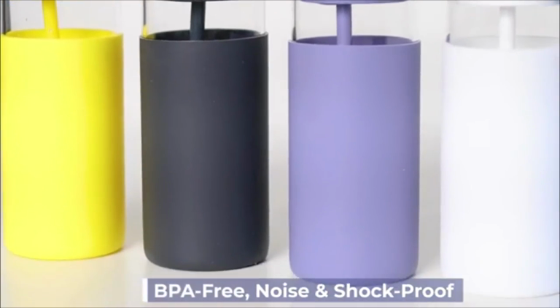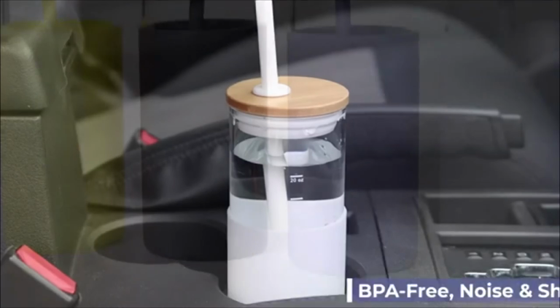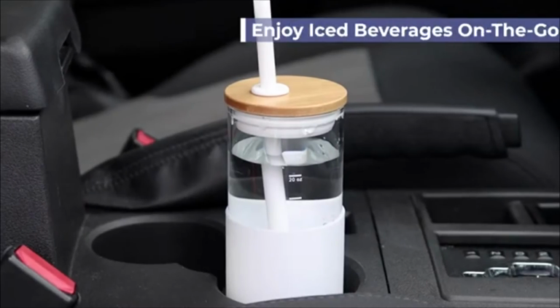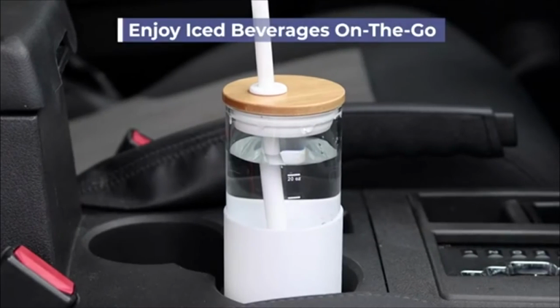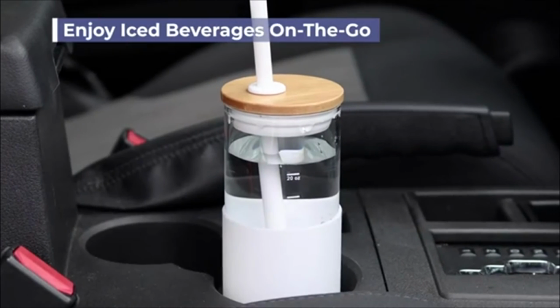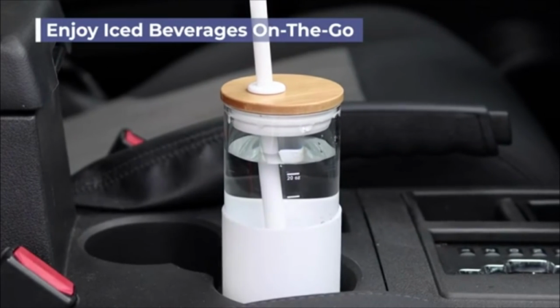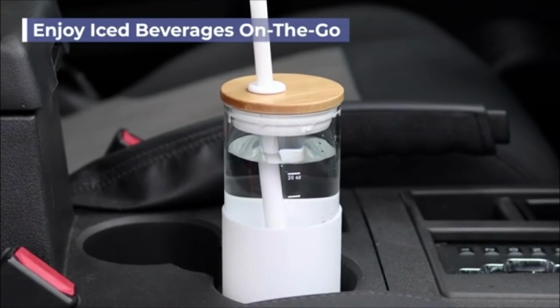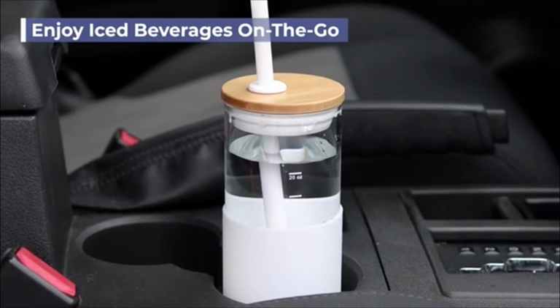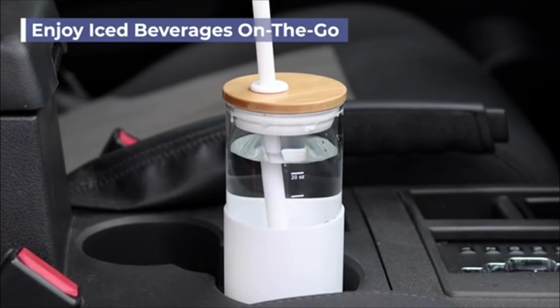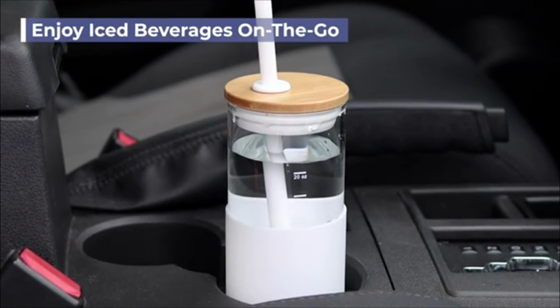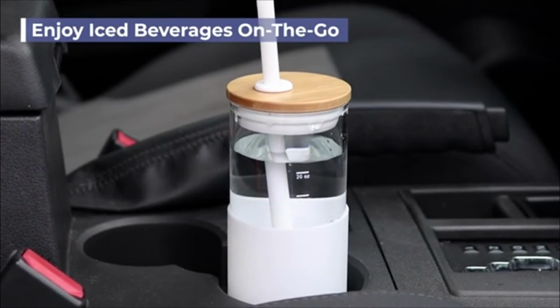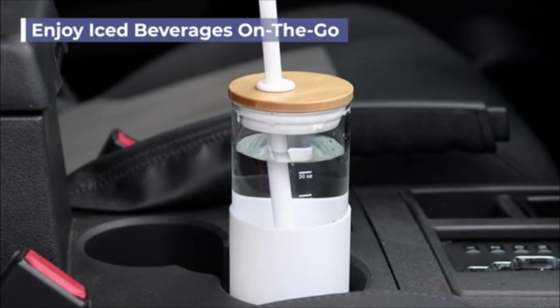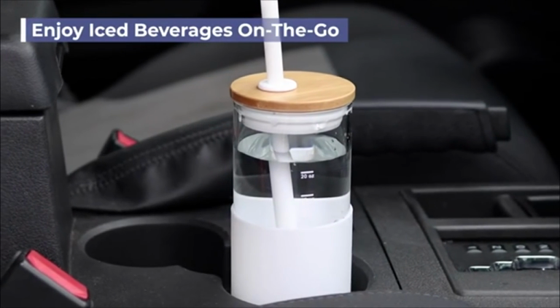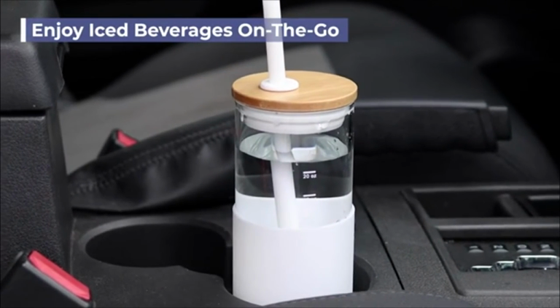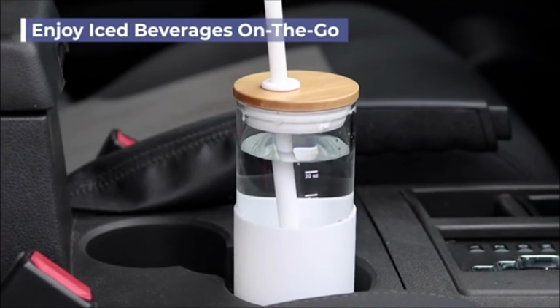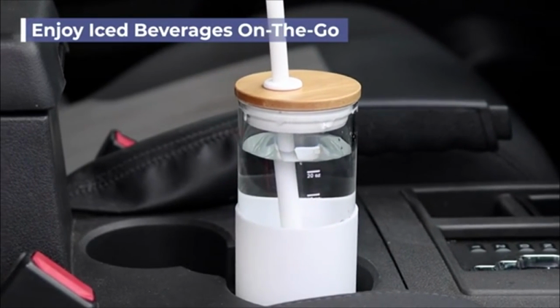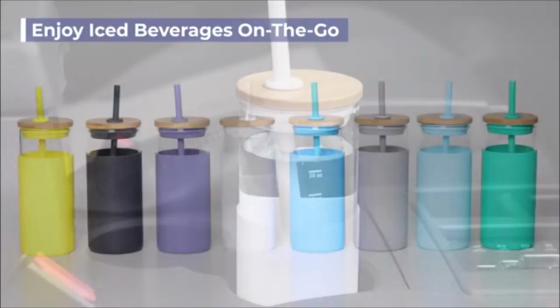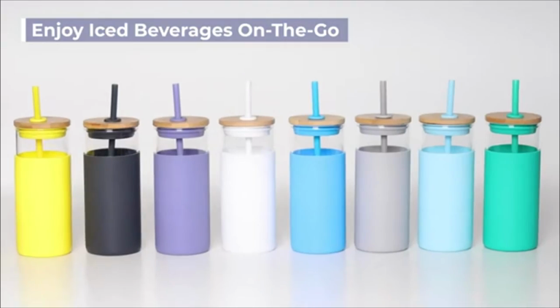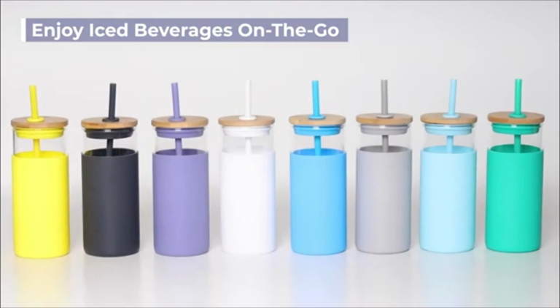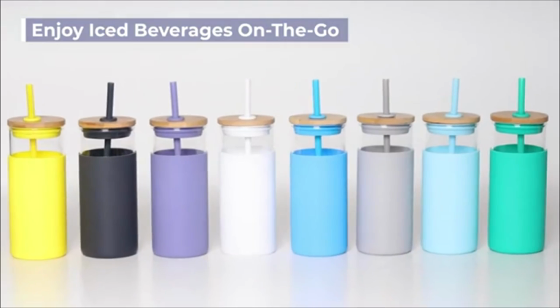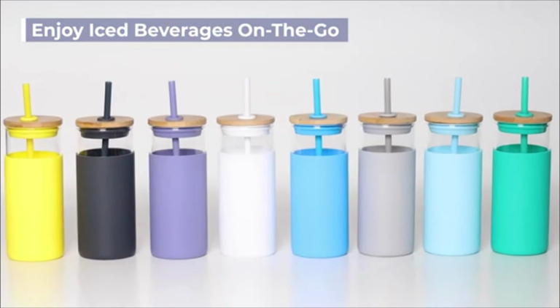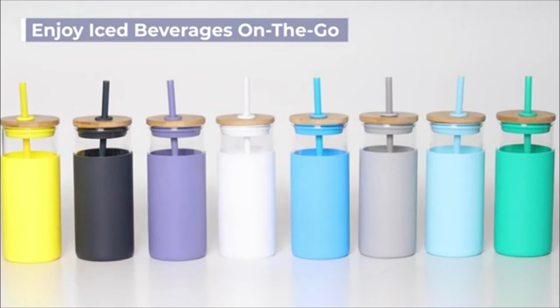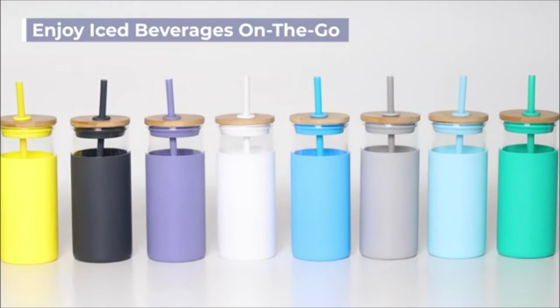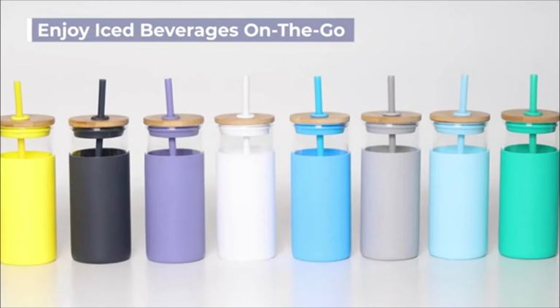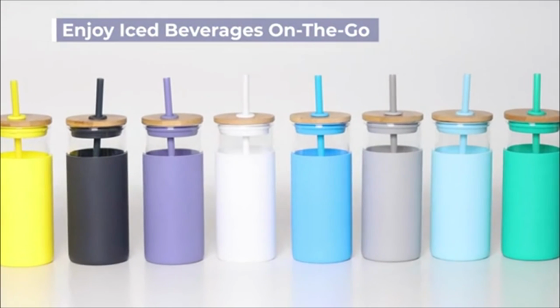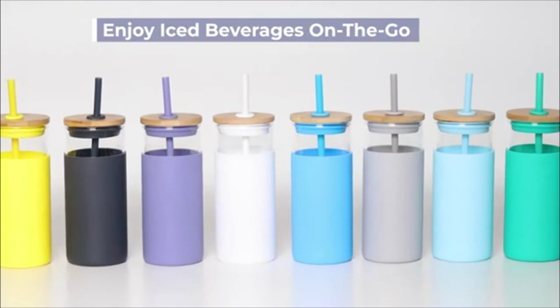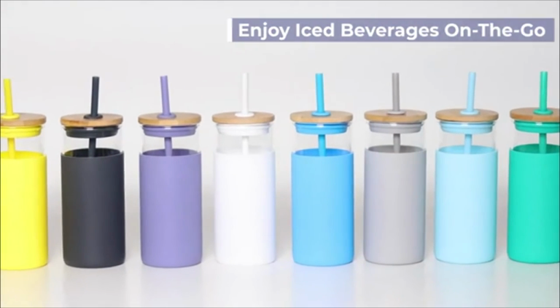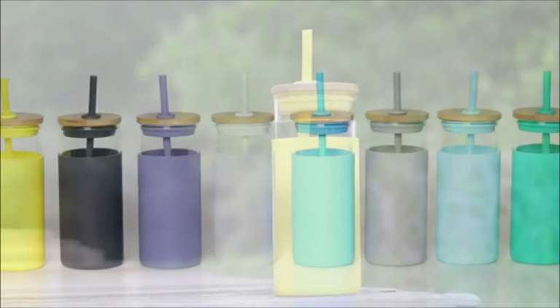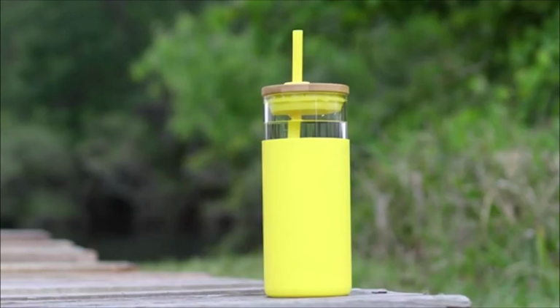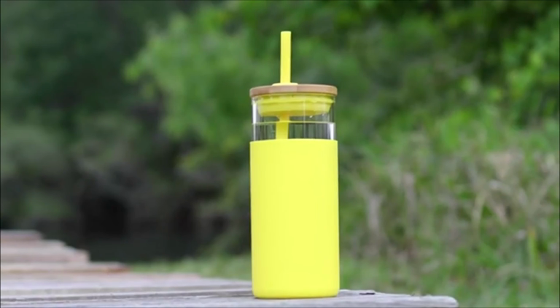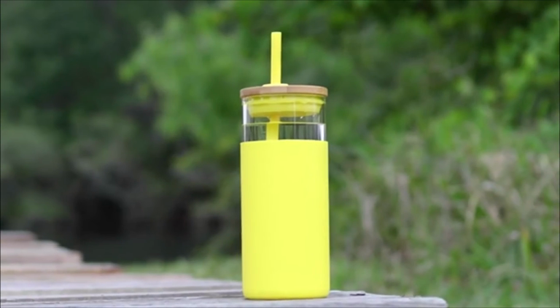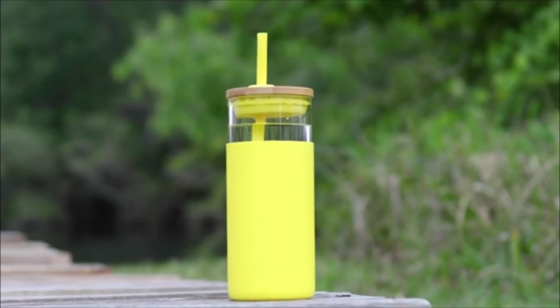Enjoy water, iced coffees and more on the go with Tronco's glass tumbler water bottle.